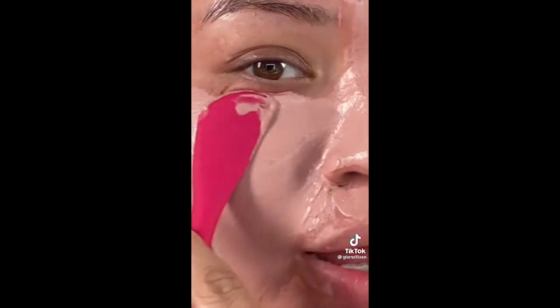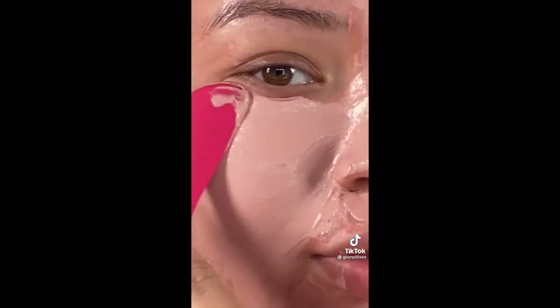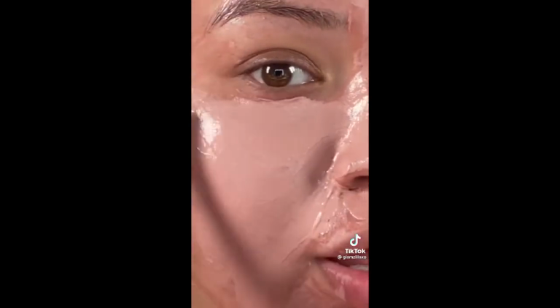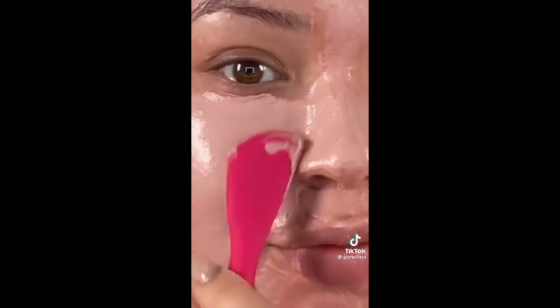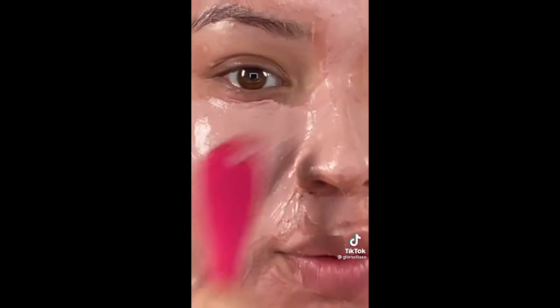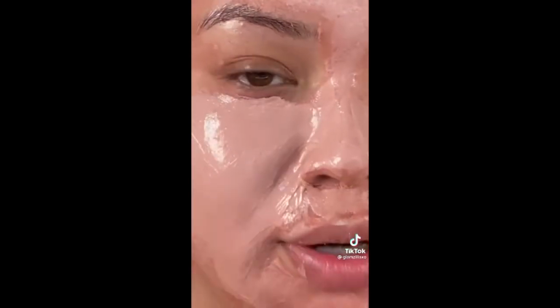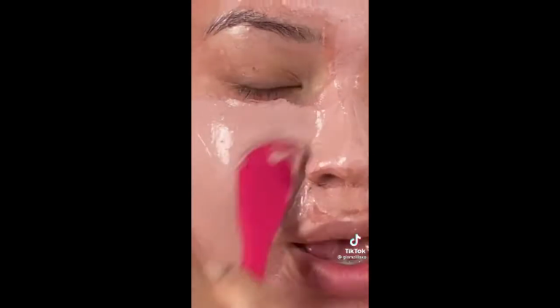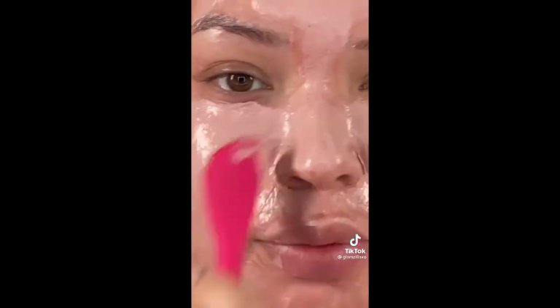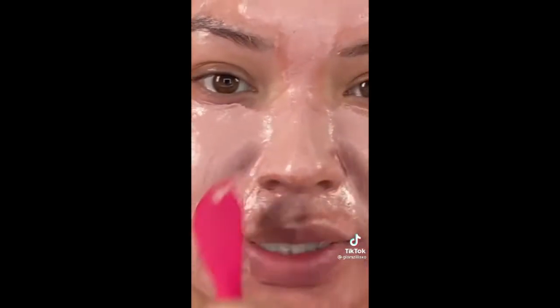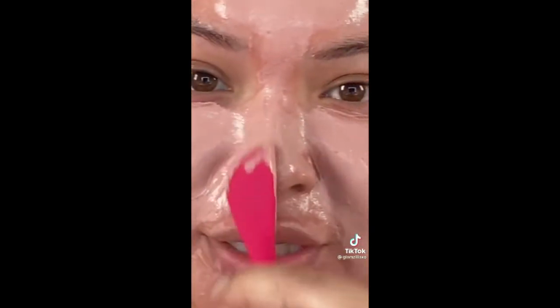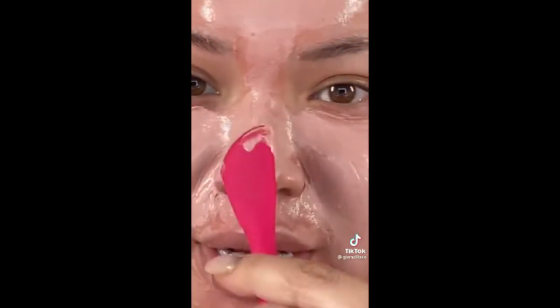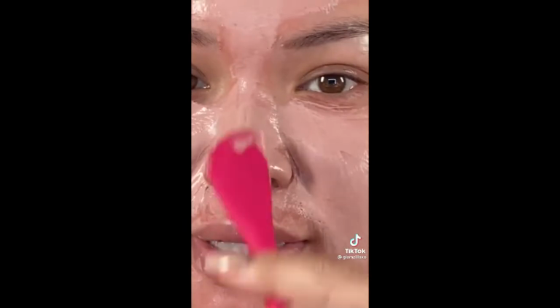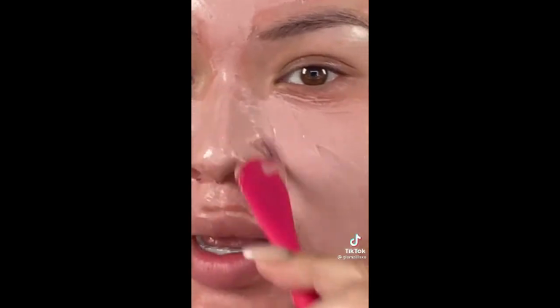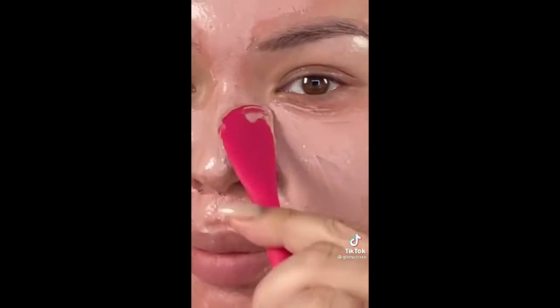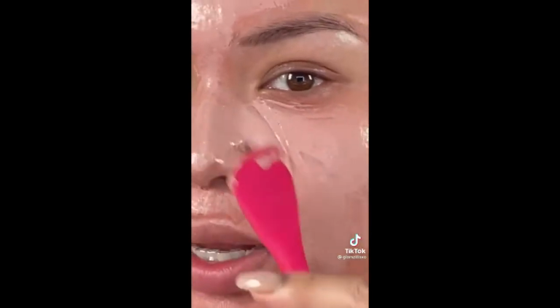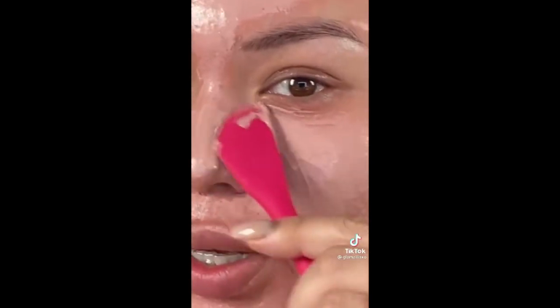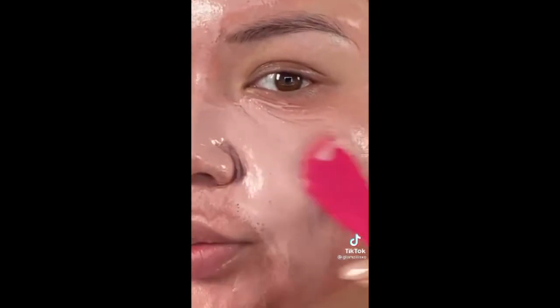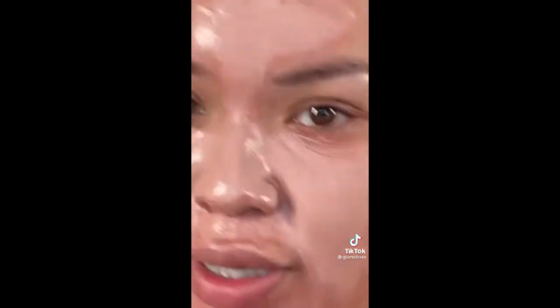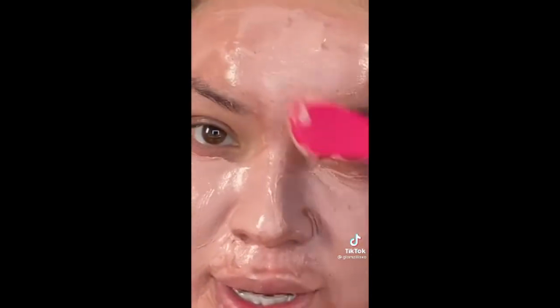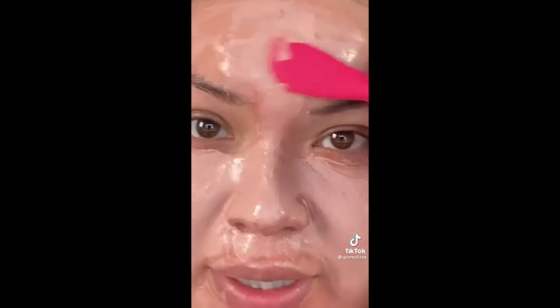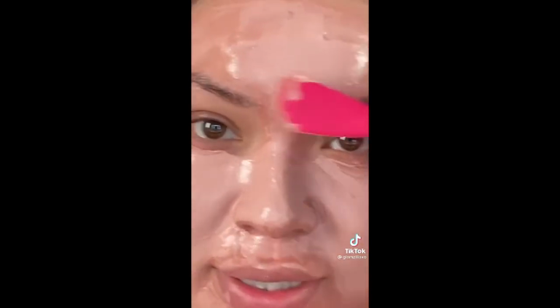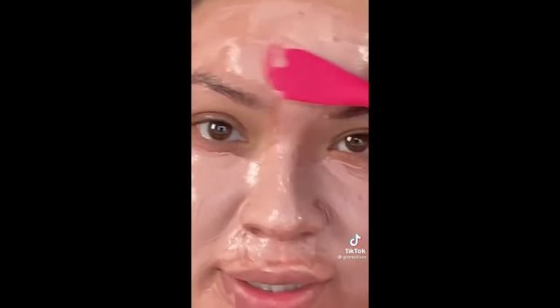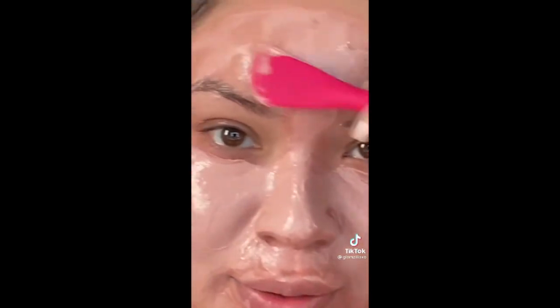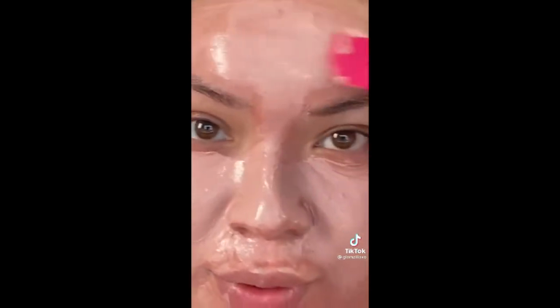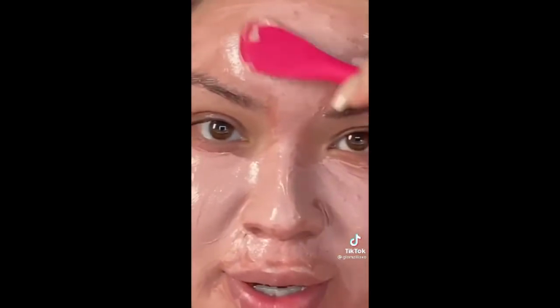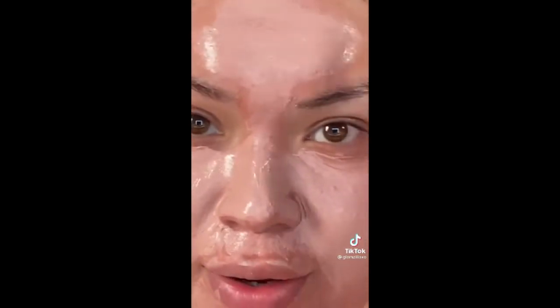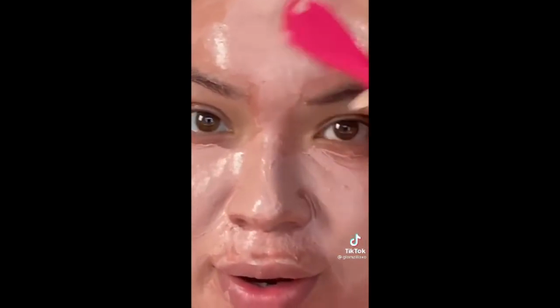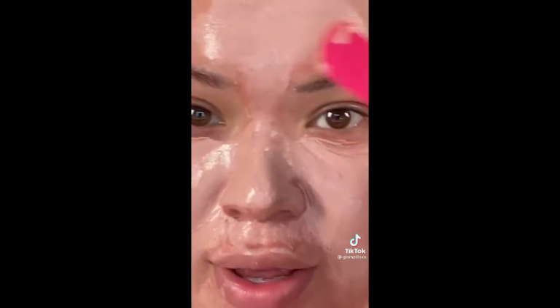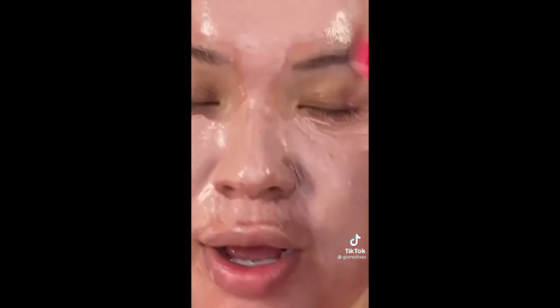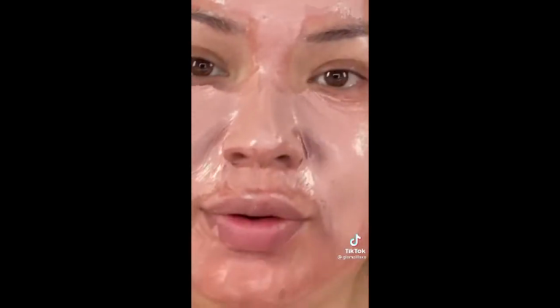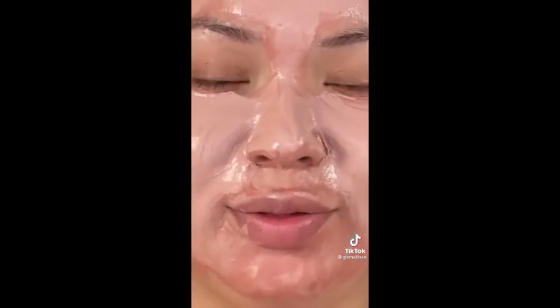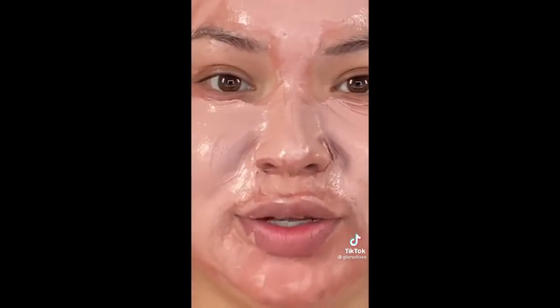I like to apply this on the areas where I have a lot of pores, which is my cheeks, my nose, and my T-zone right here. All right, let's wait for this to dry.